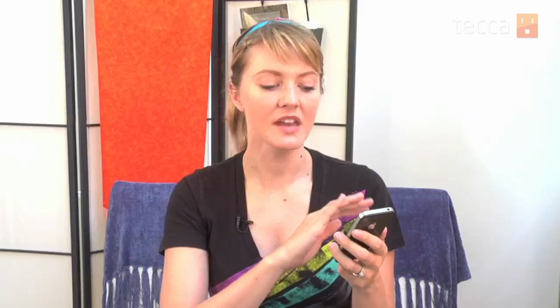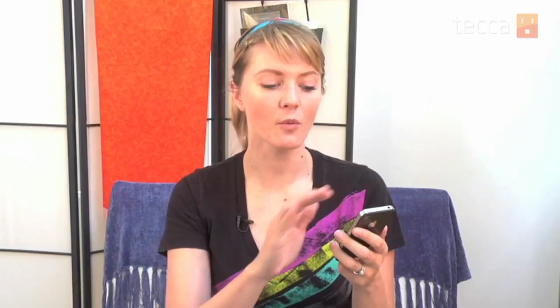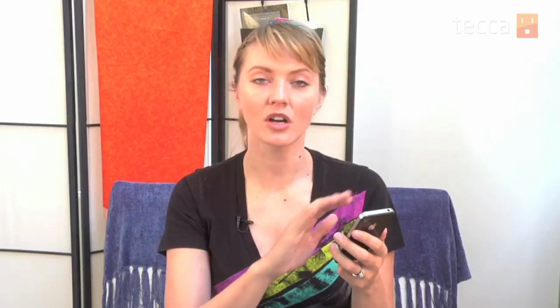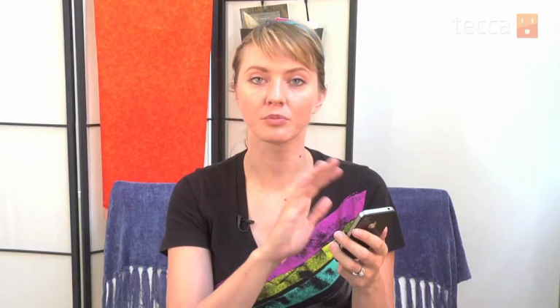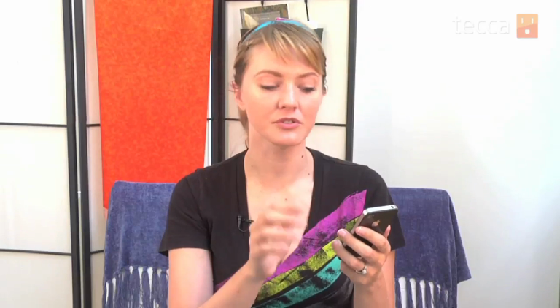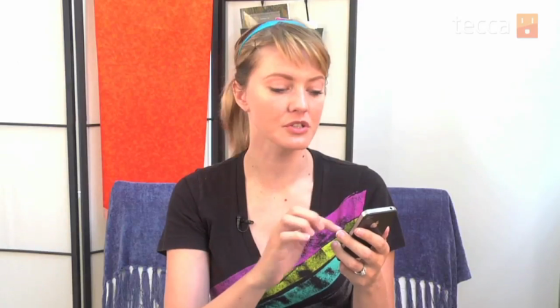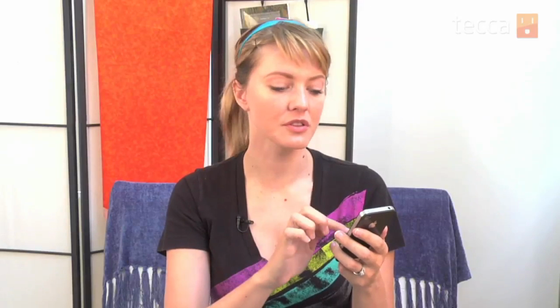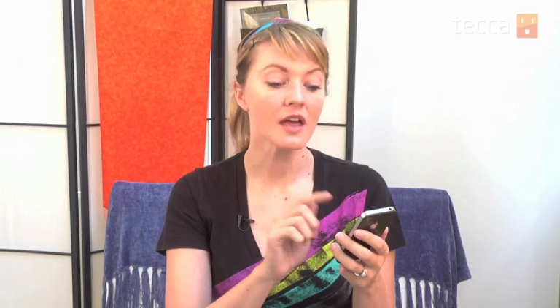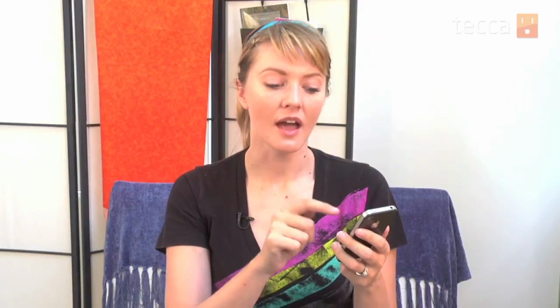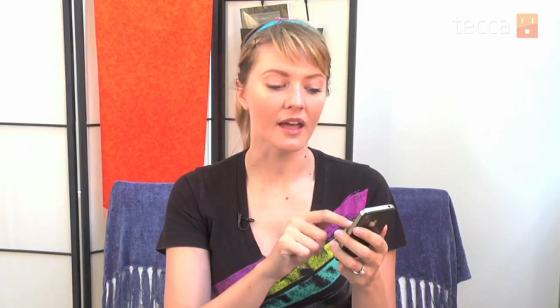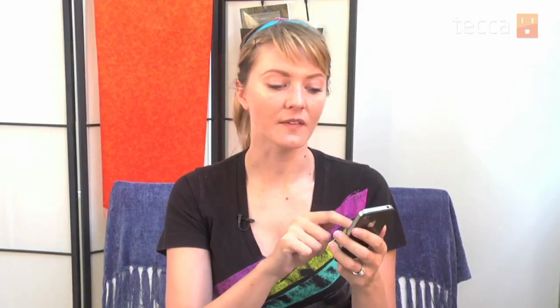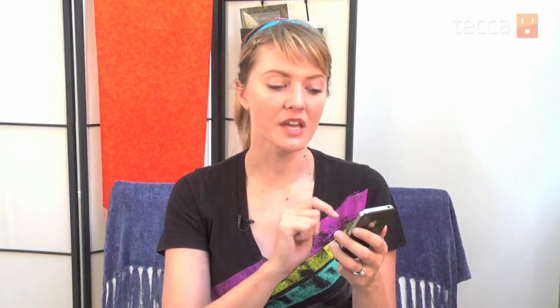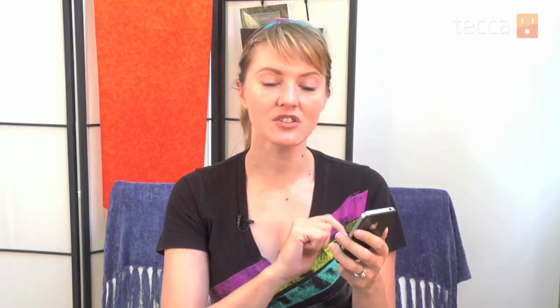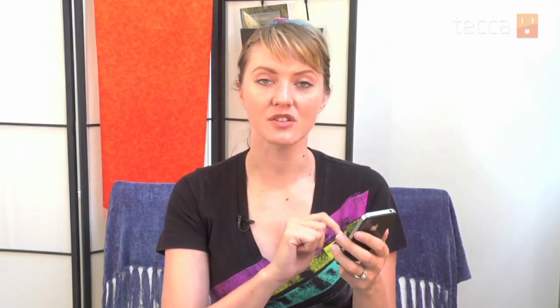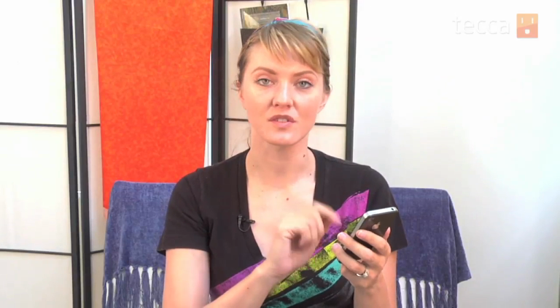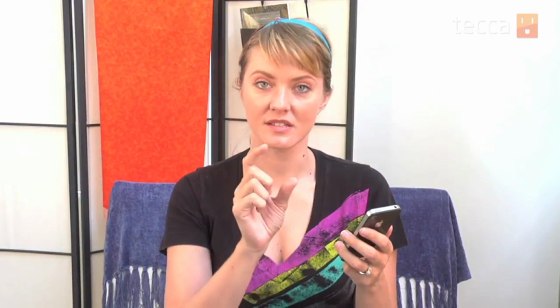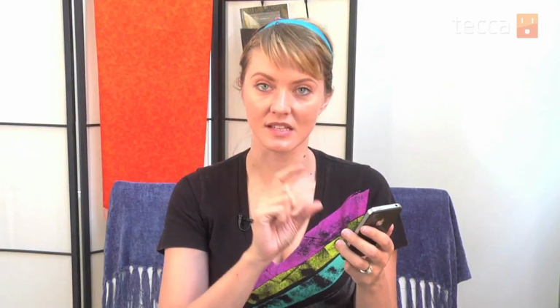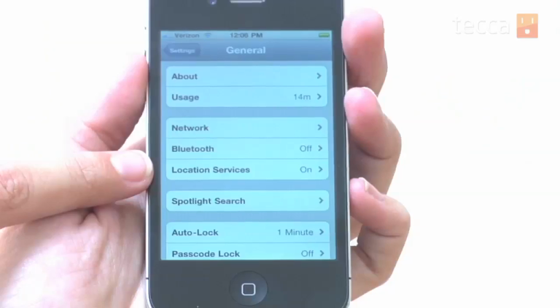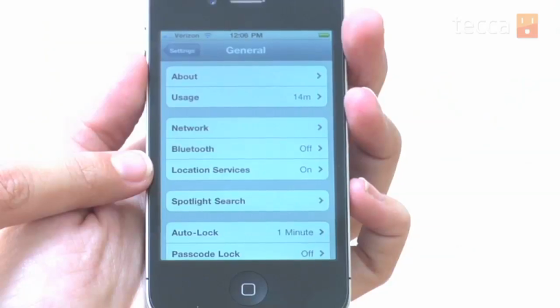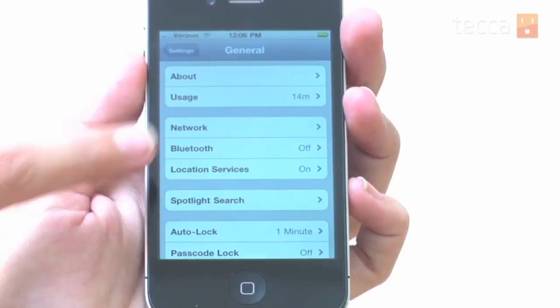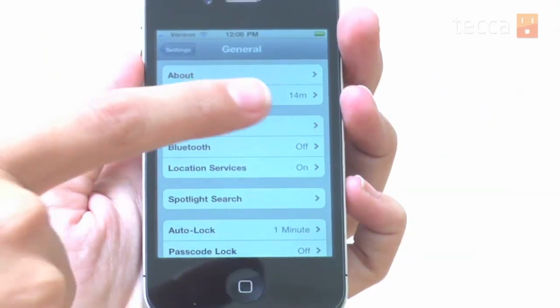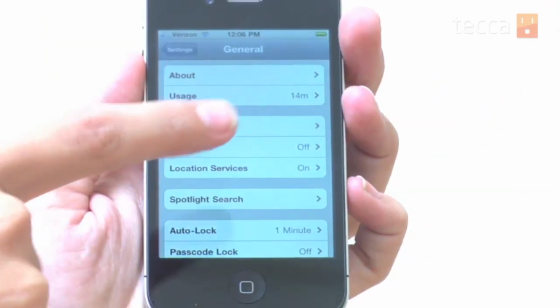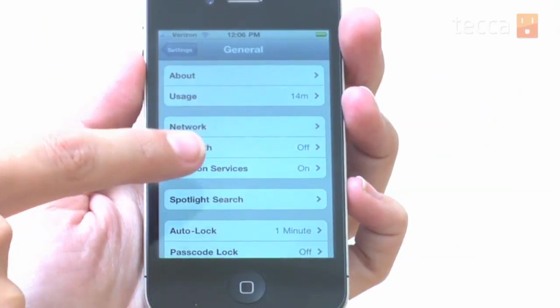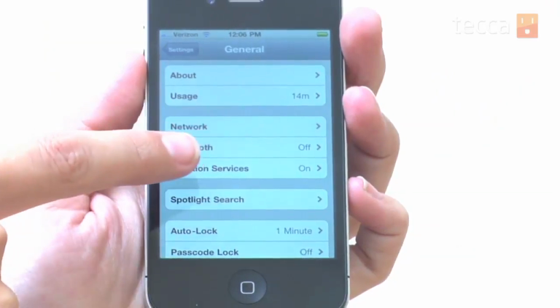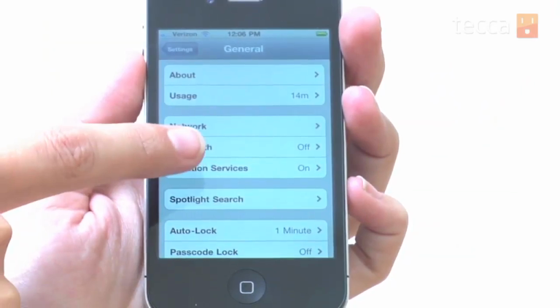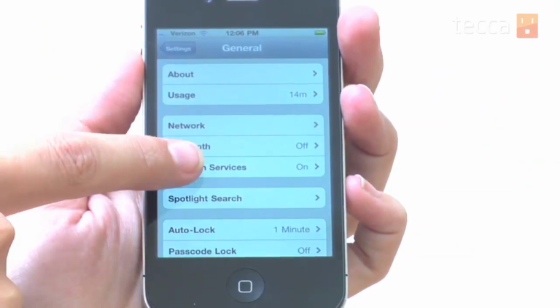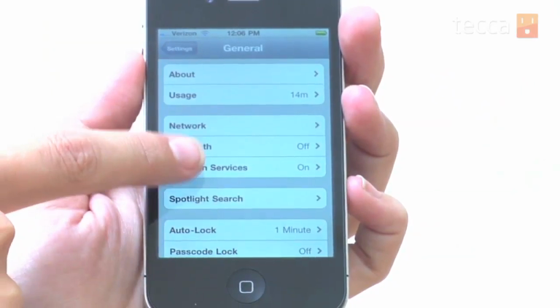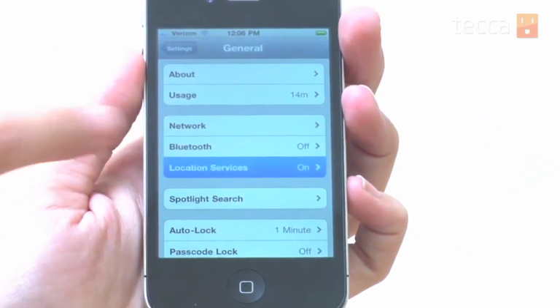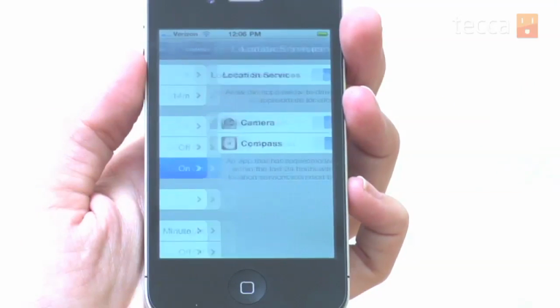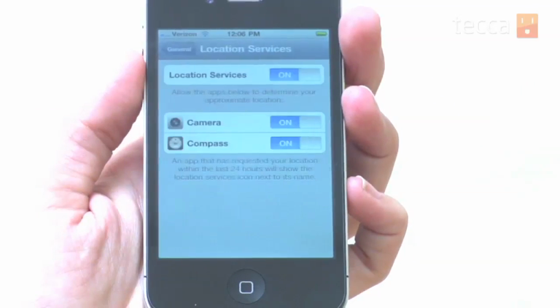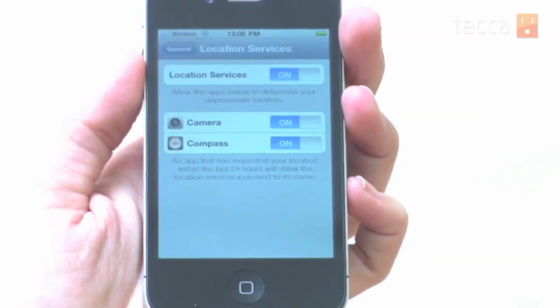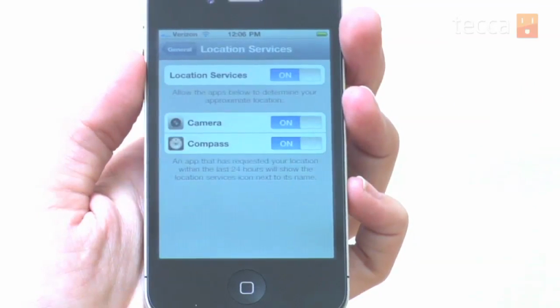You'll see Network, Bluetooth, and Location Services is in the second section — it's the third one down.